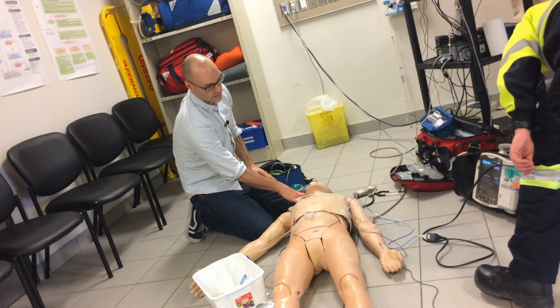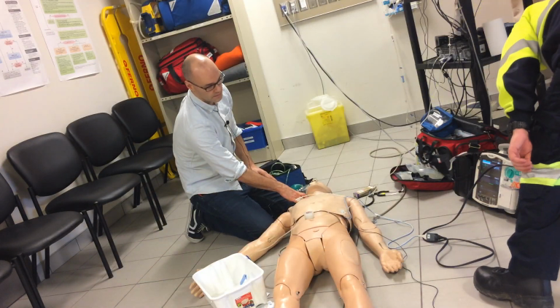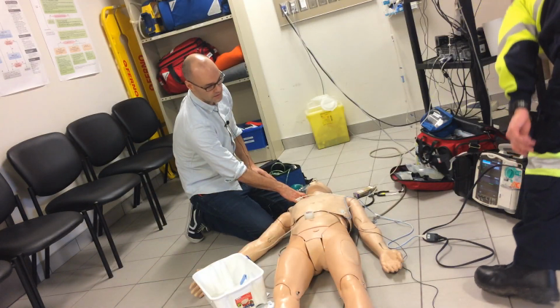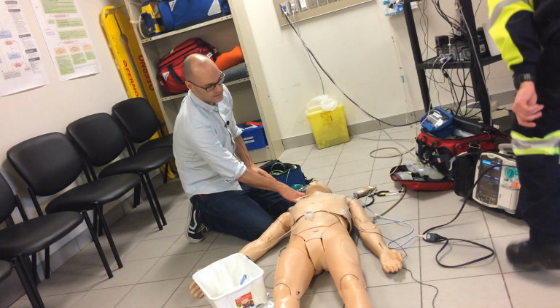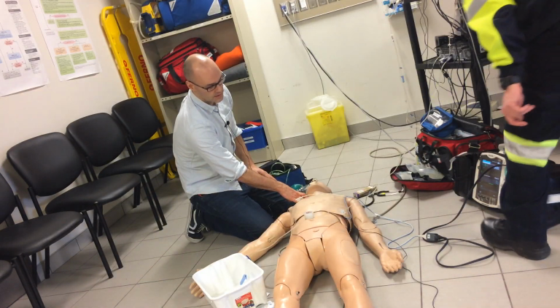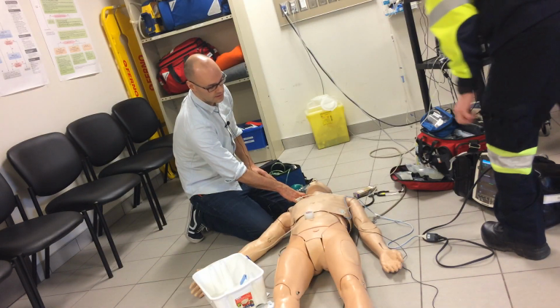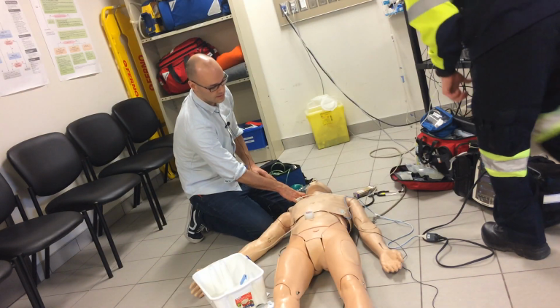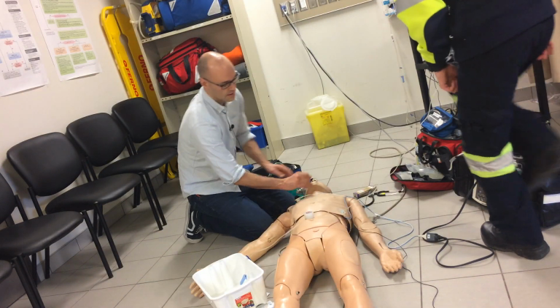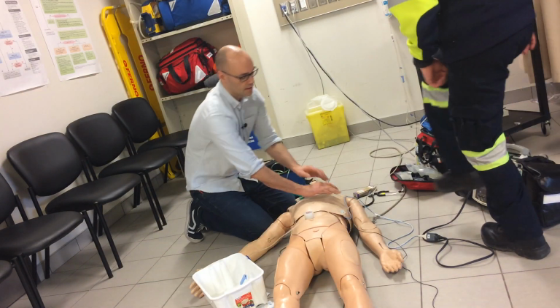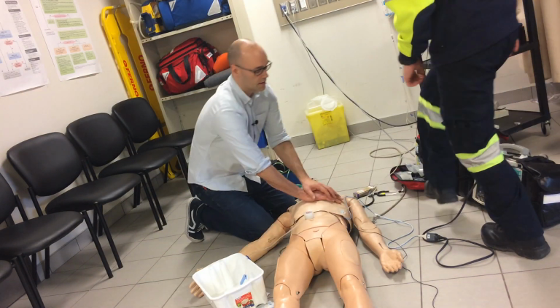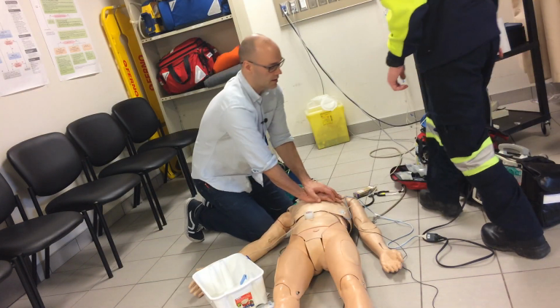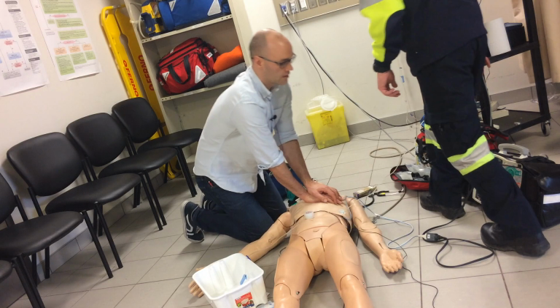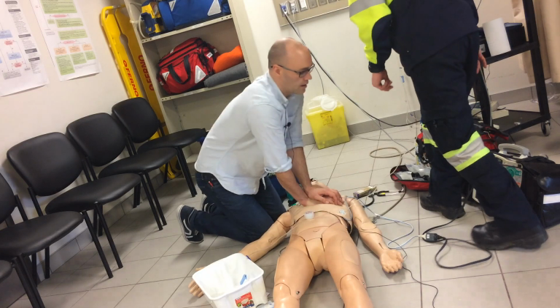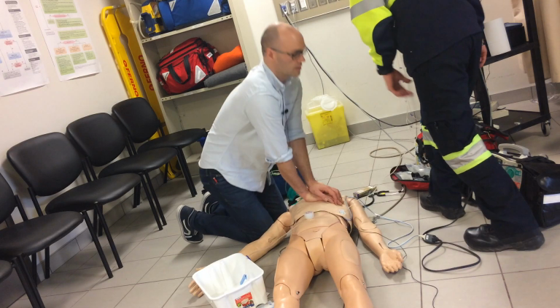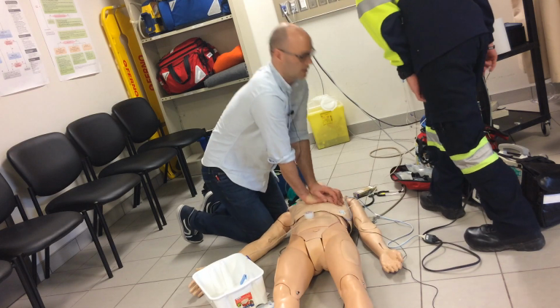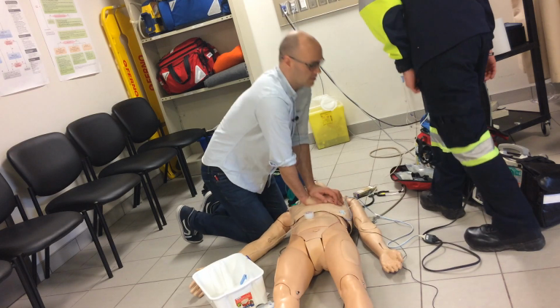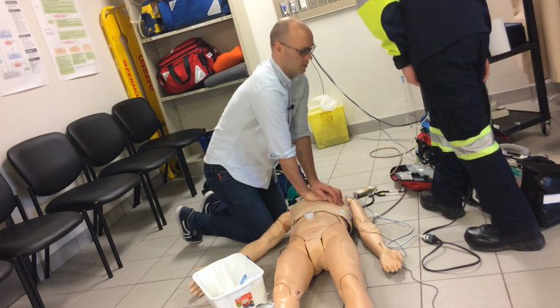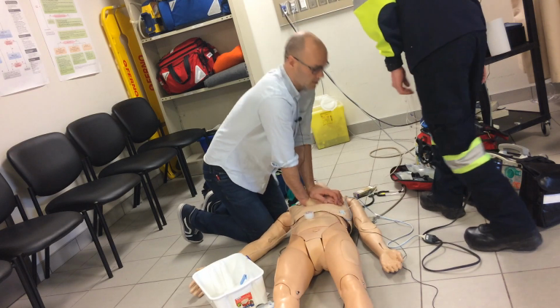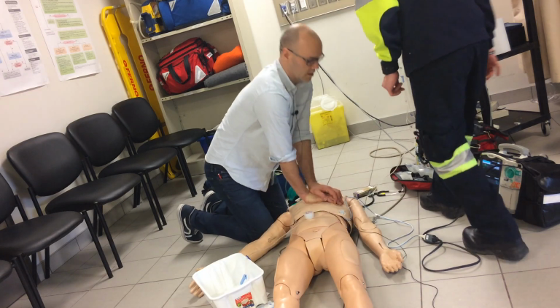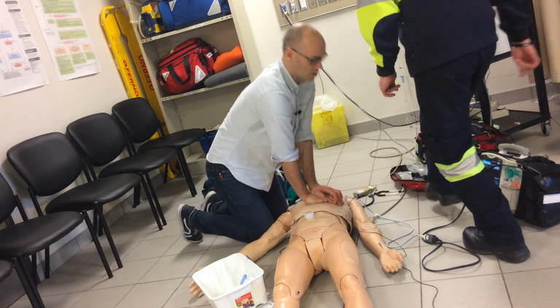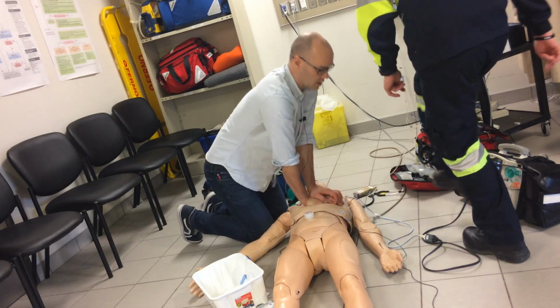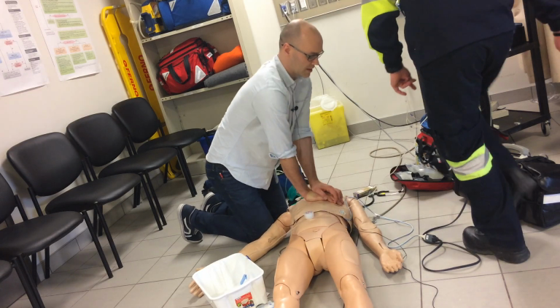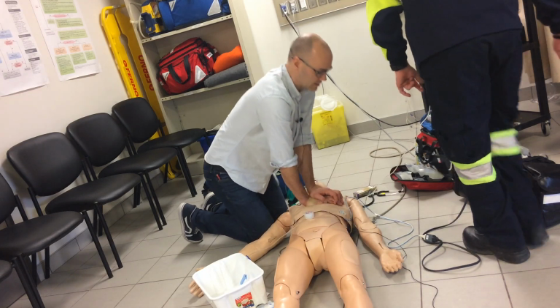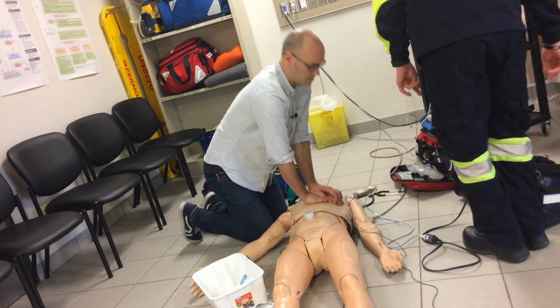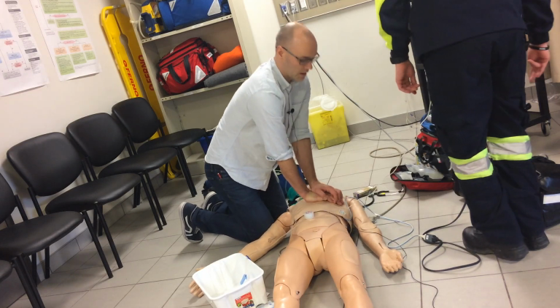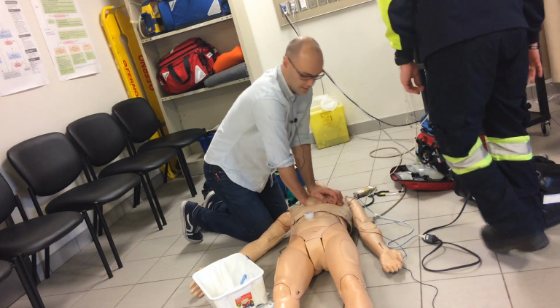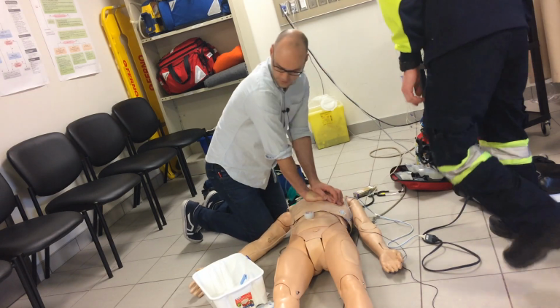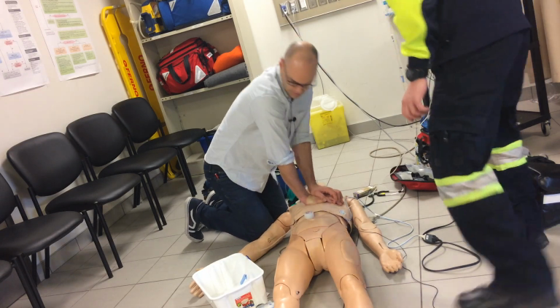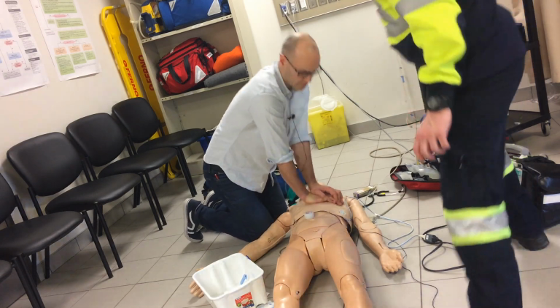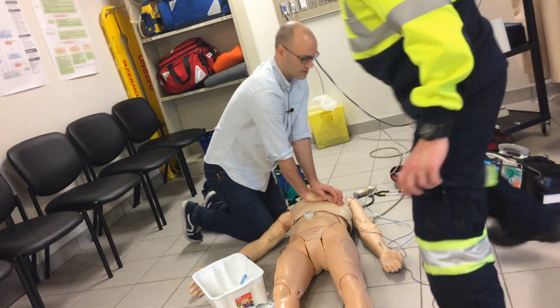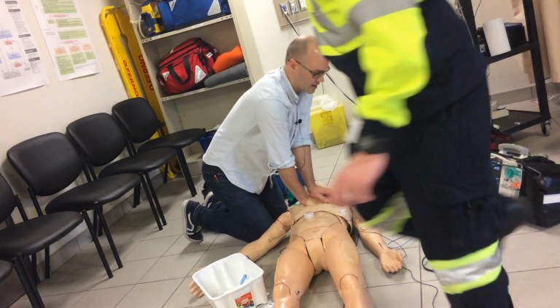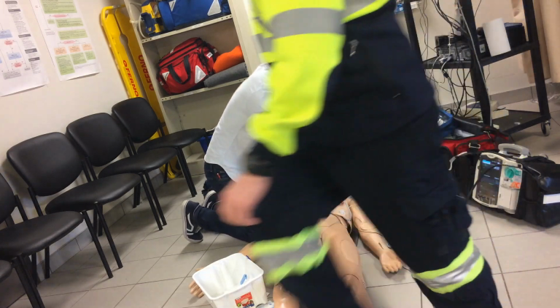No pulse. One epi is in. You're going to come in on CPR here — come over beside me.